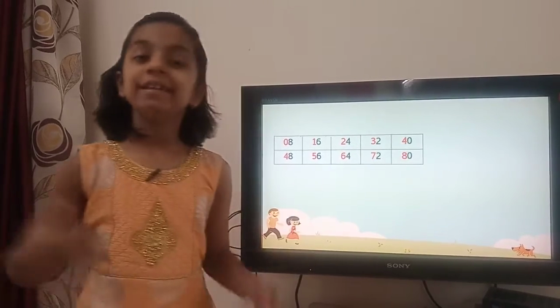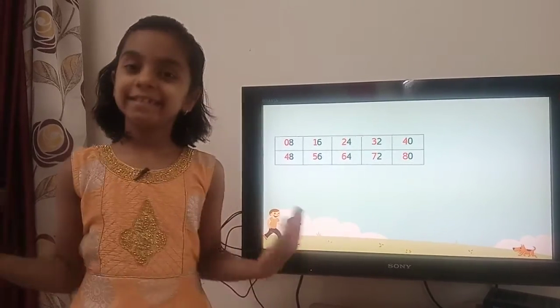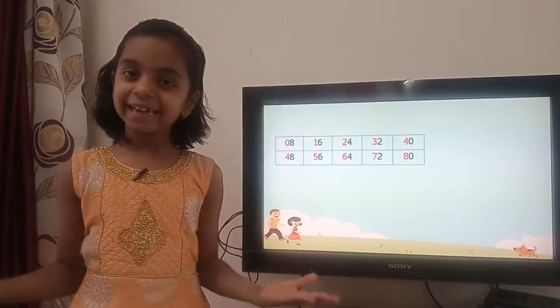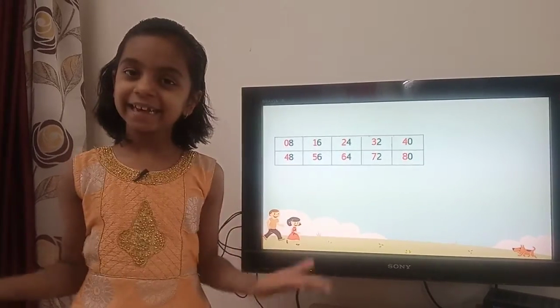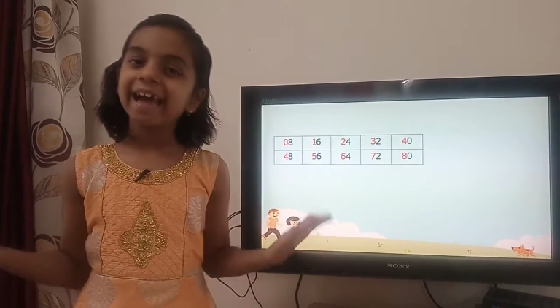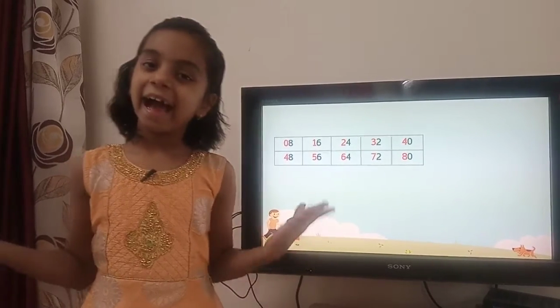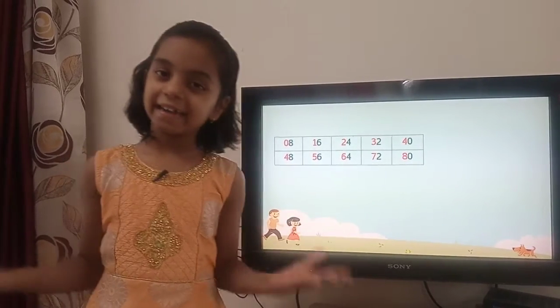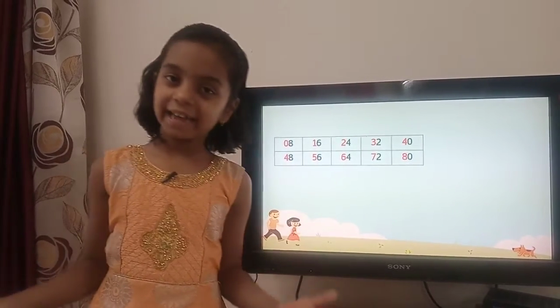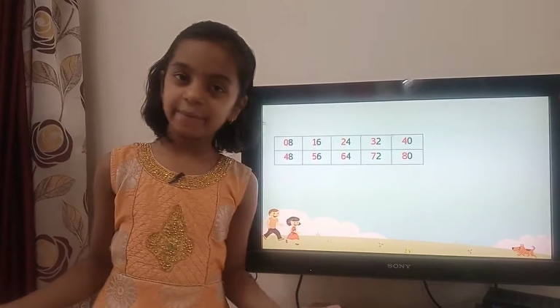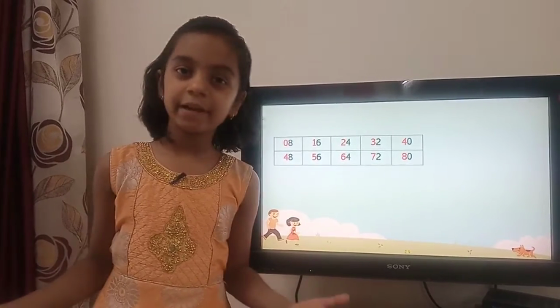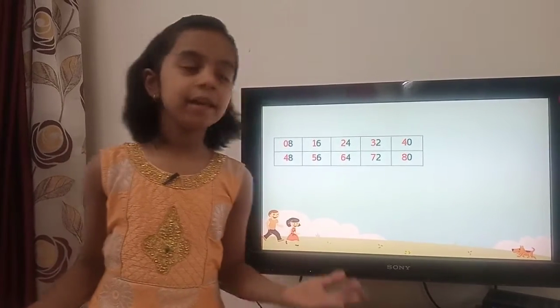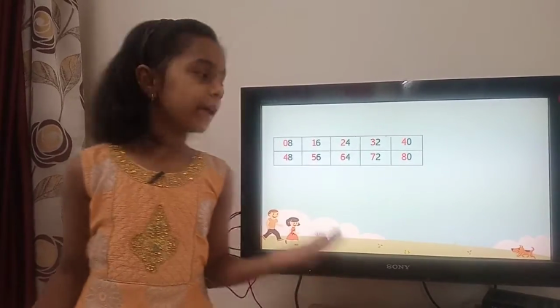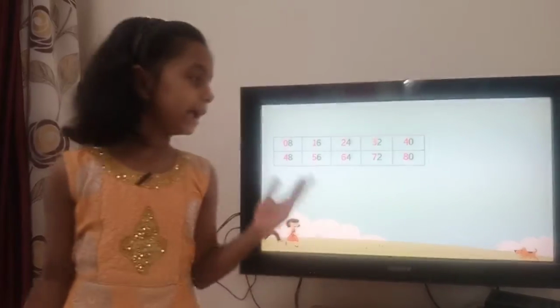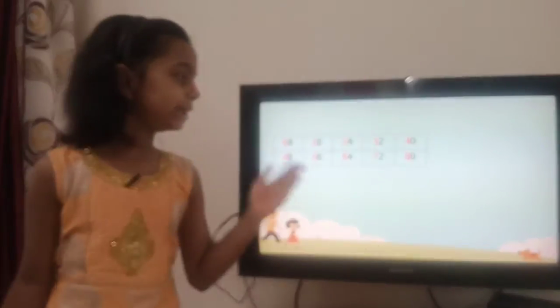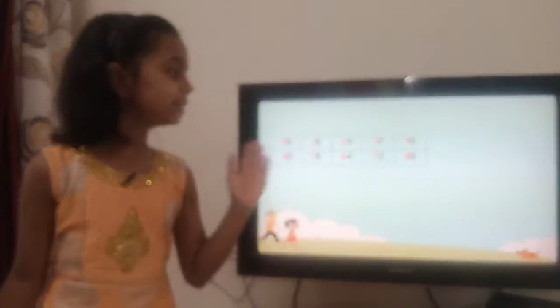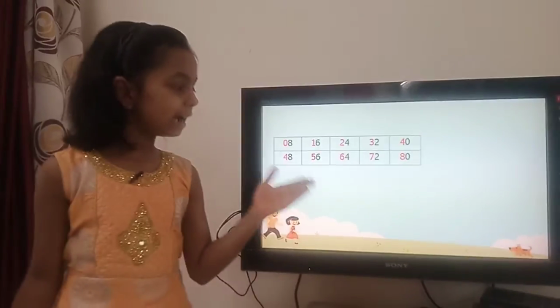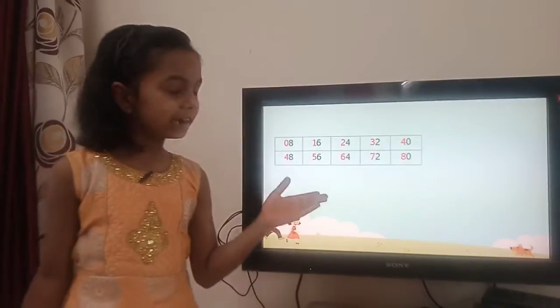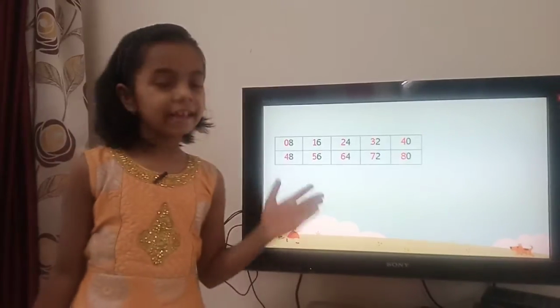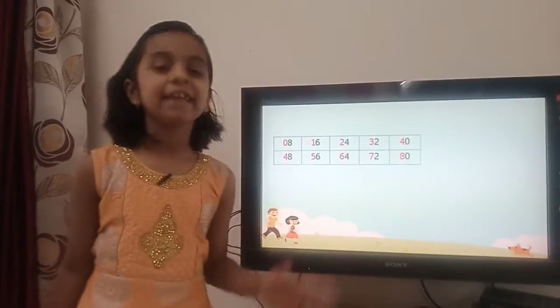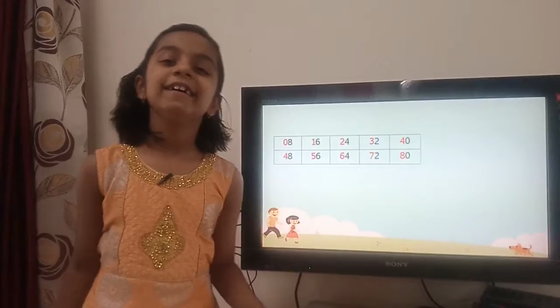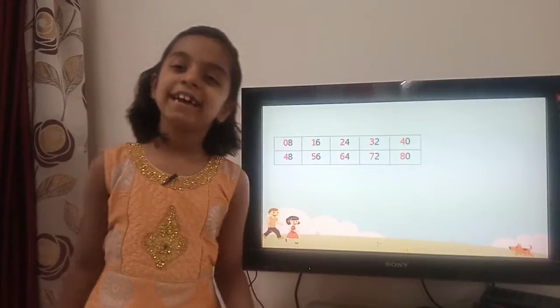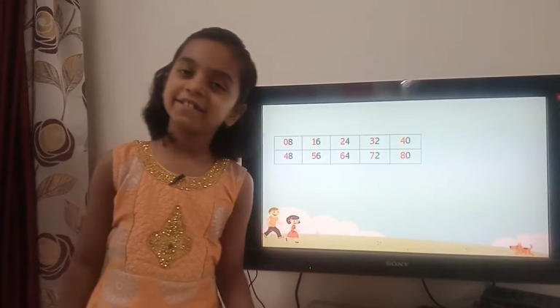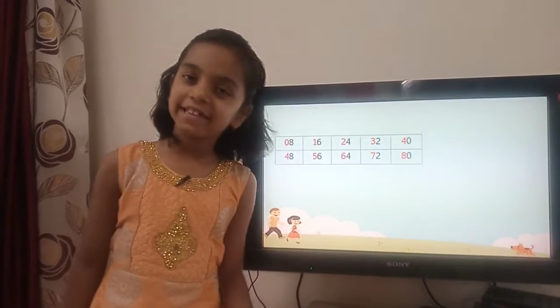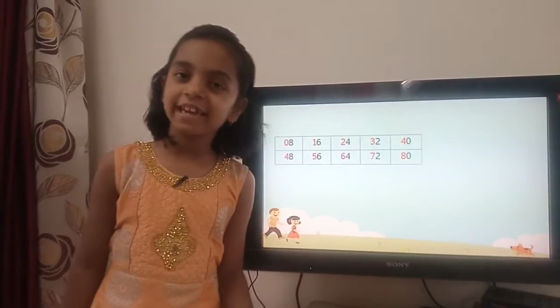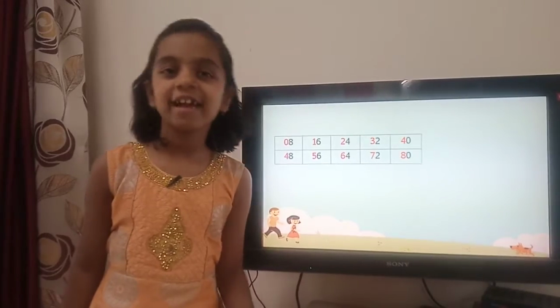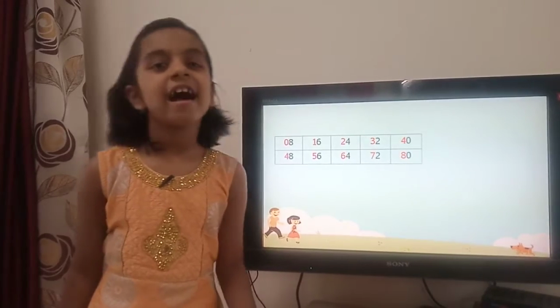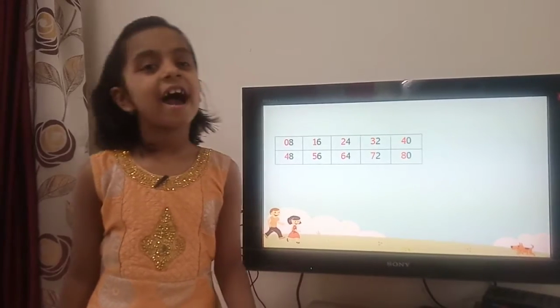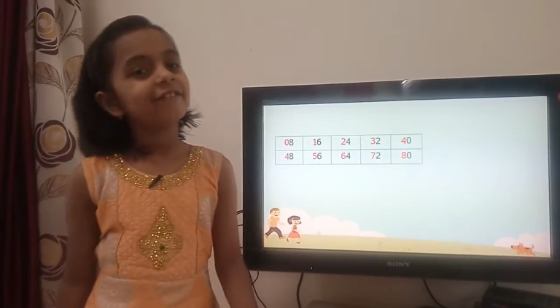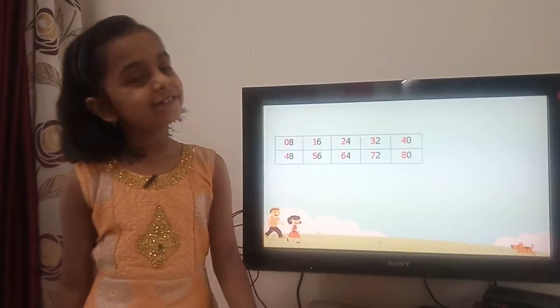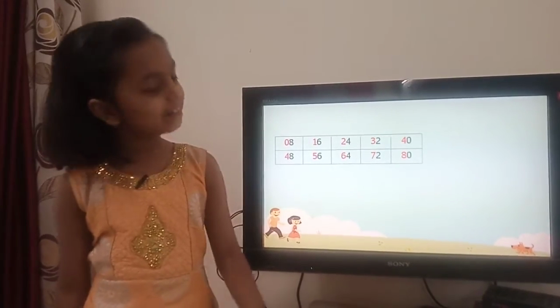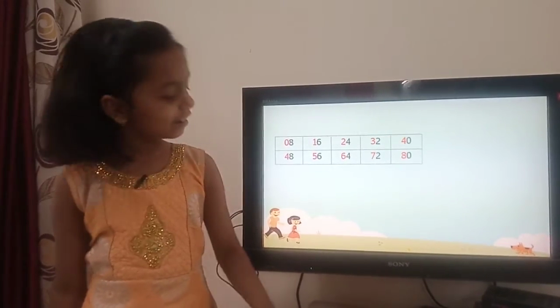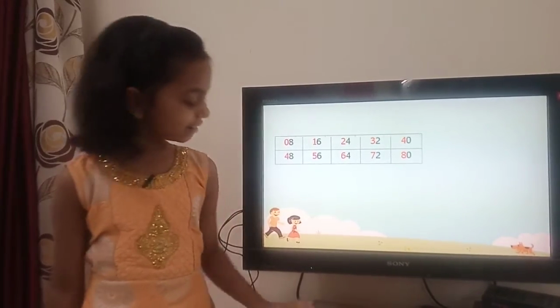See, our table of 8 is ready. Now see how it works.